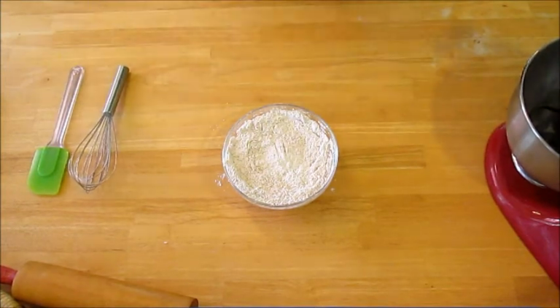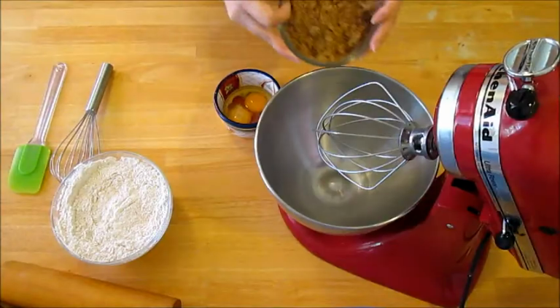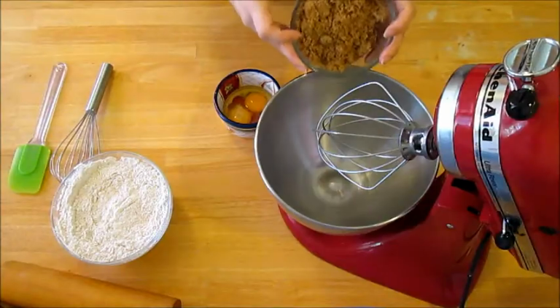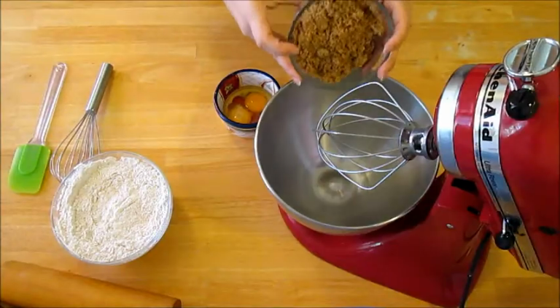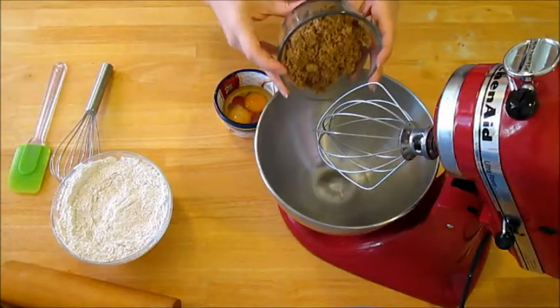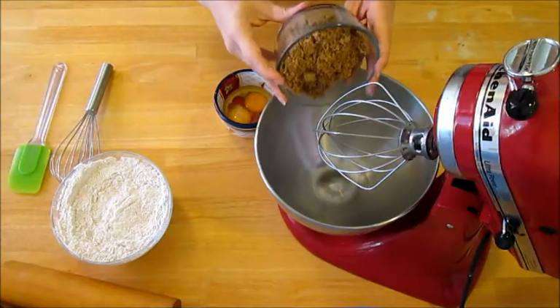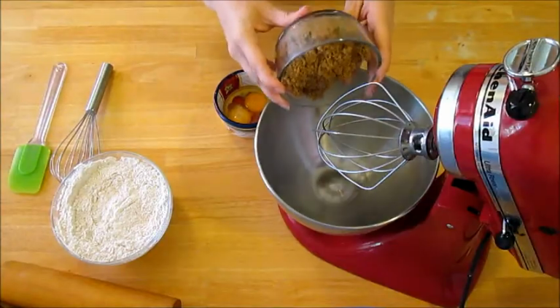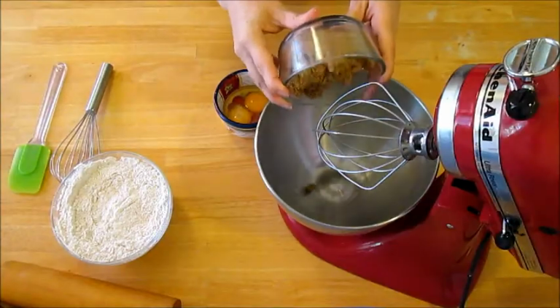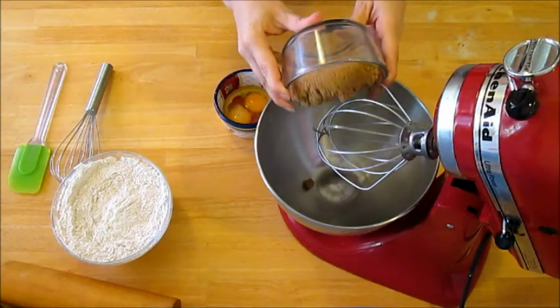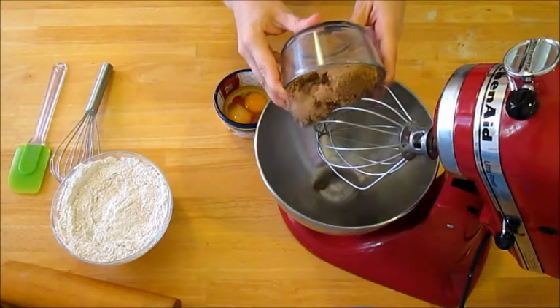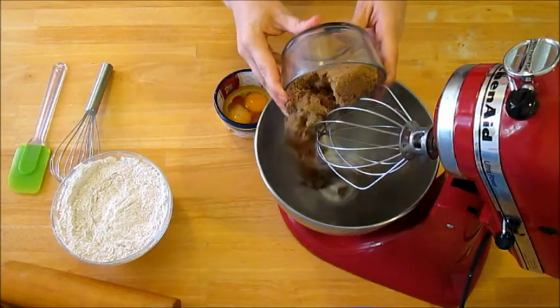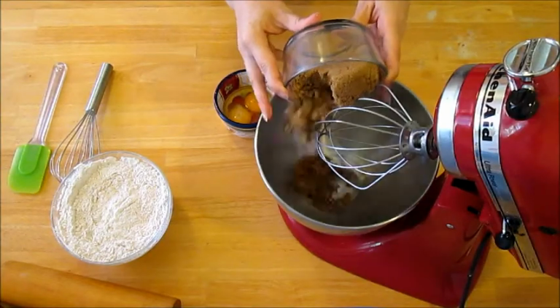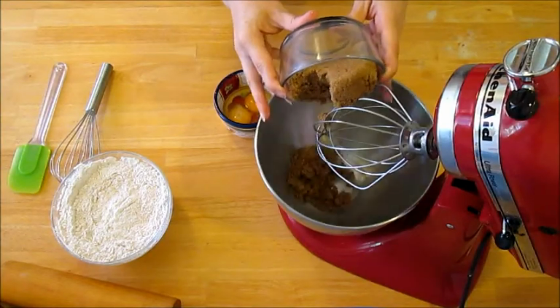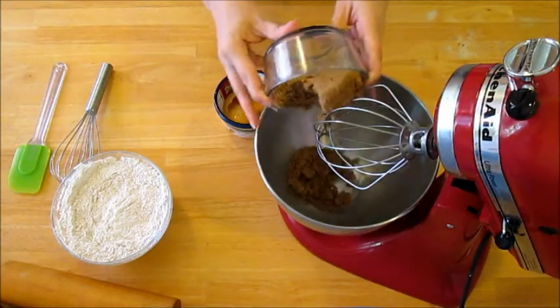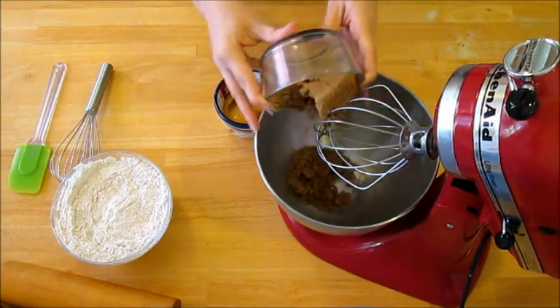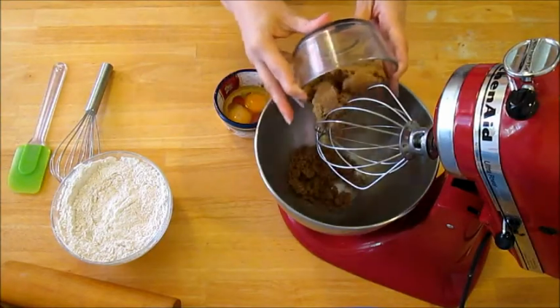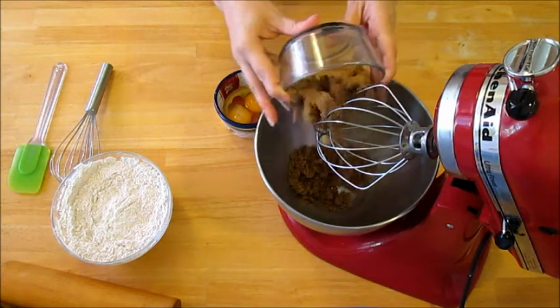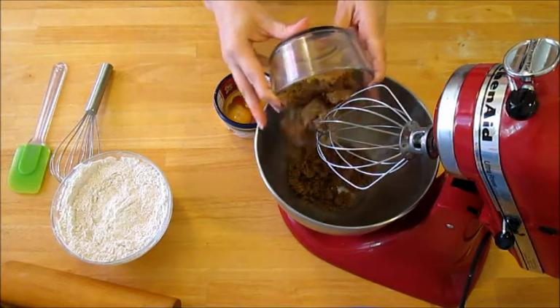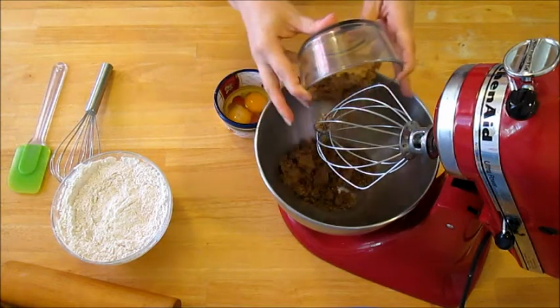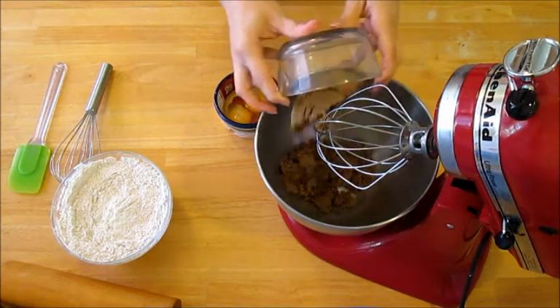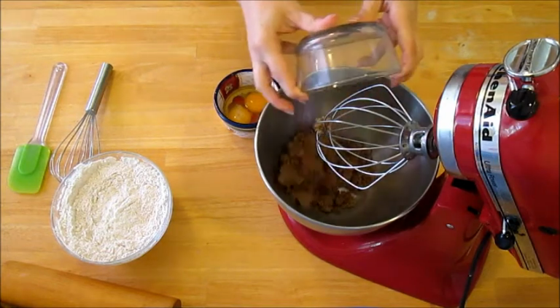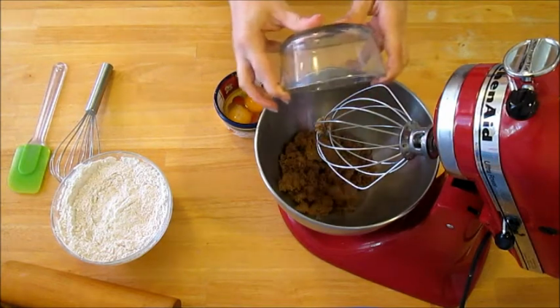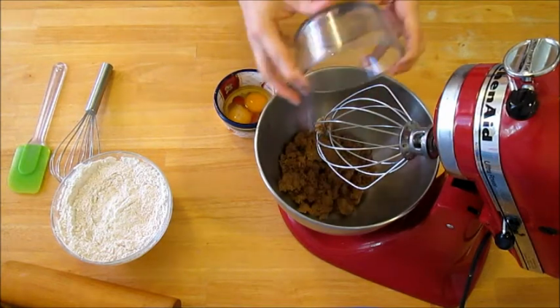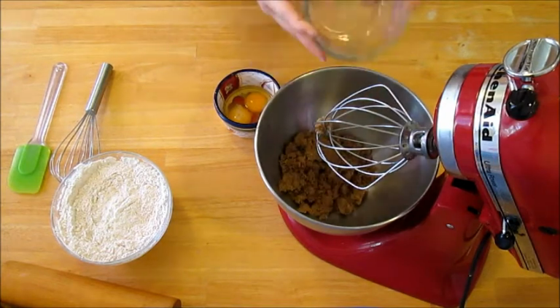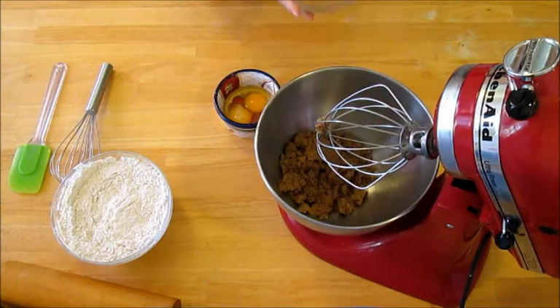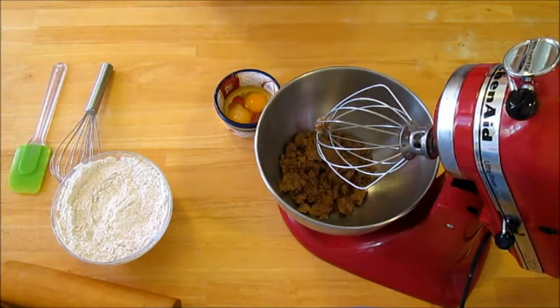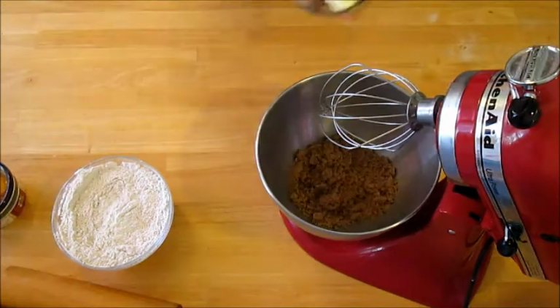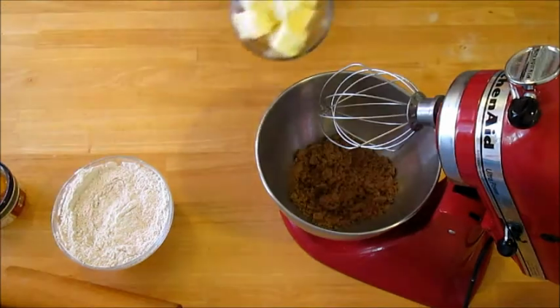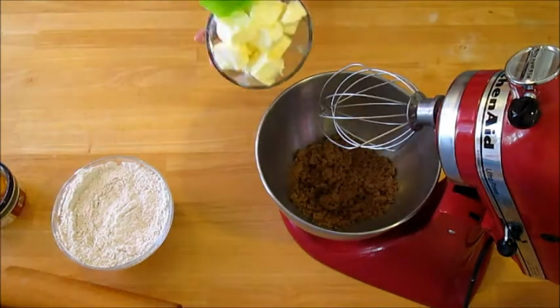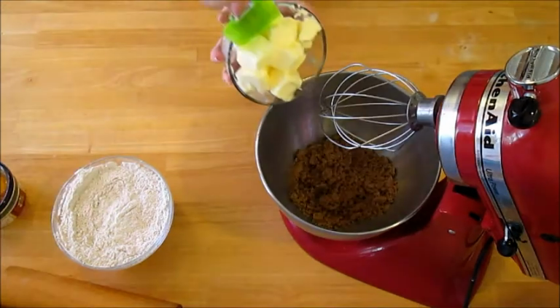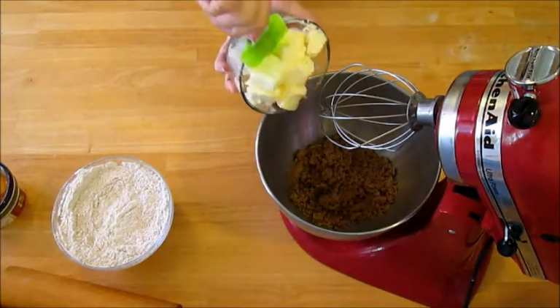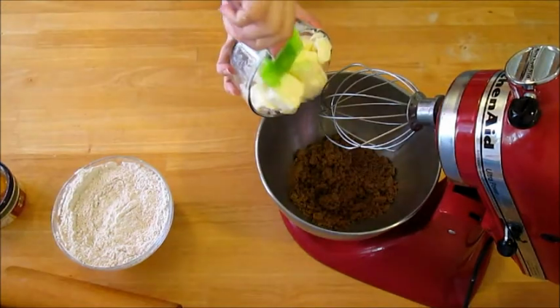In the bowl of your mixer, whisk together your brown sugar and softened butter.